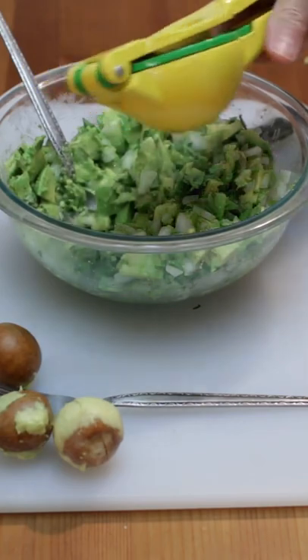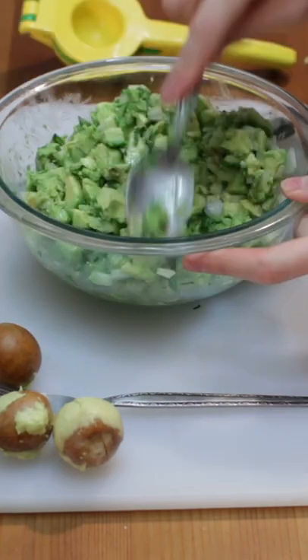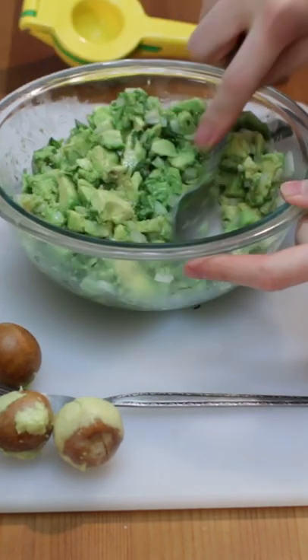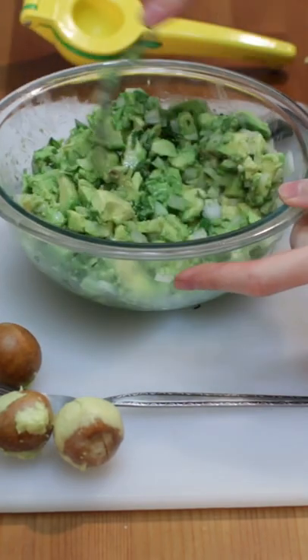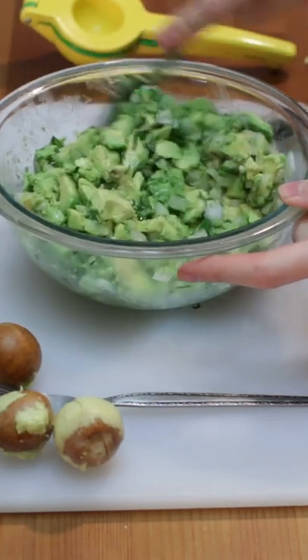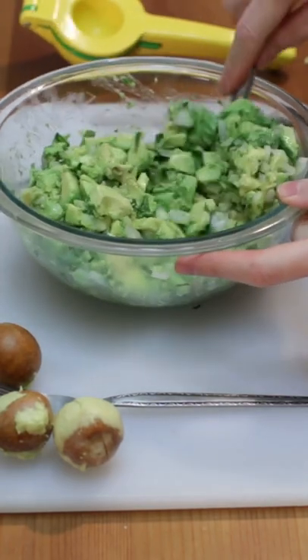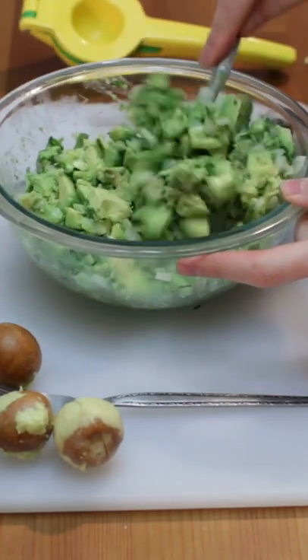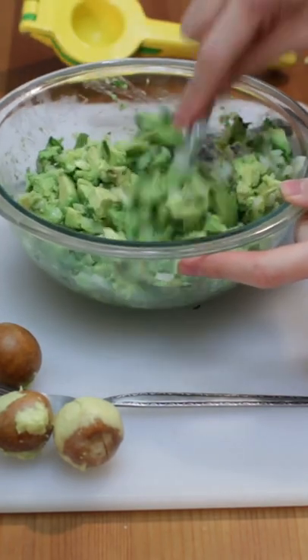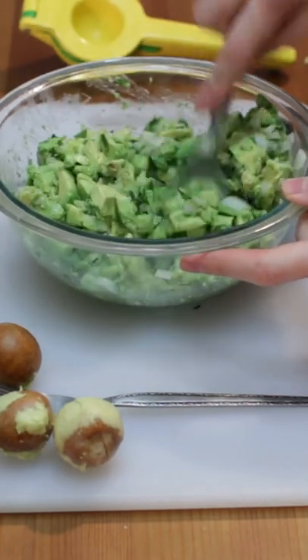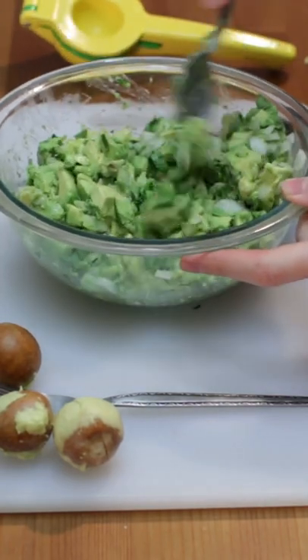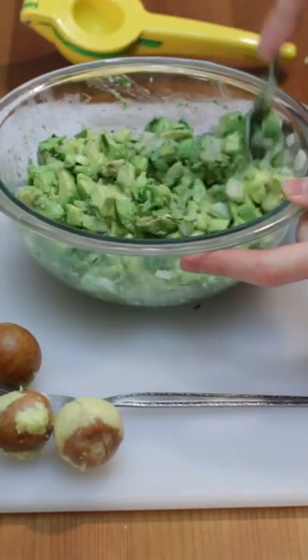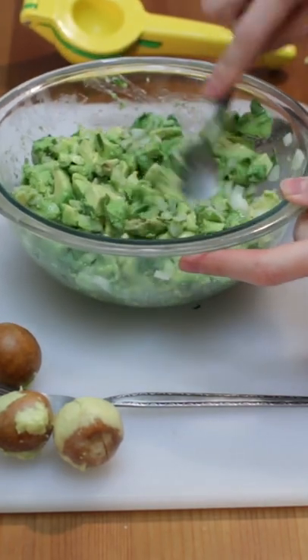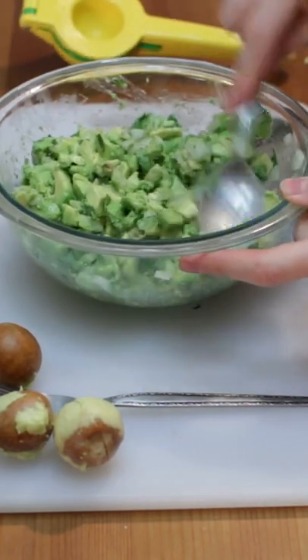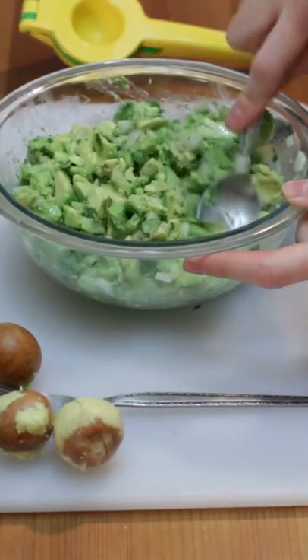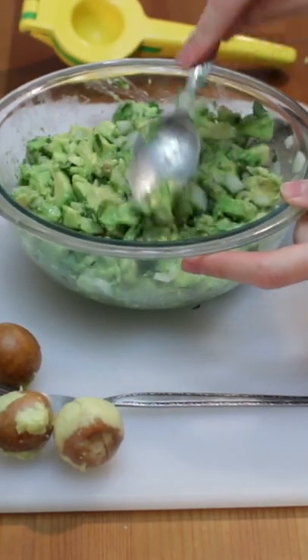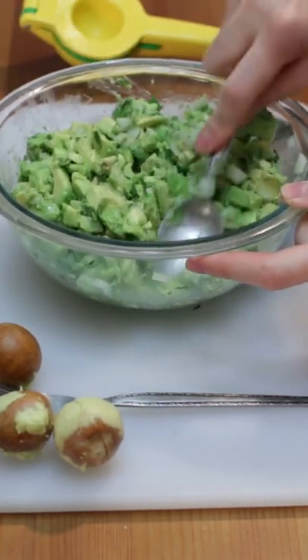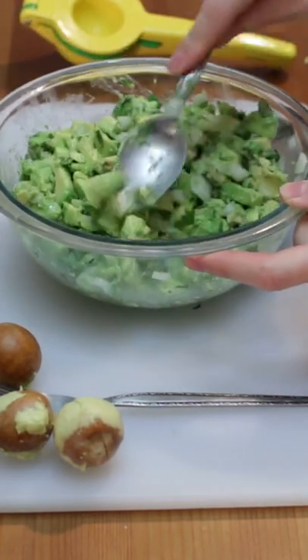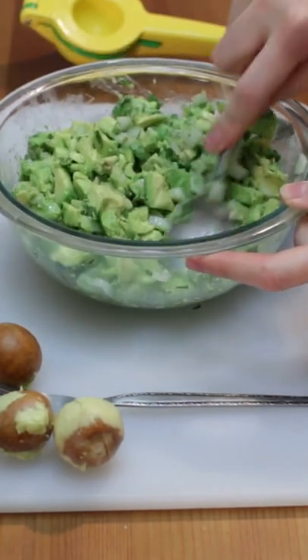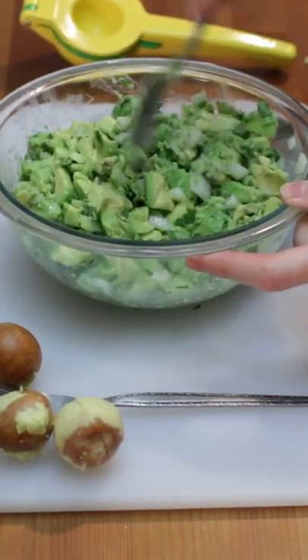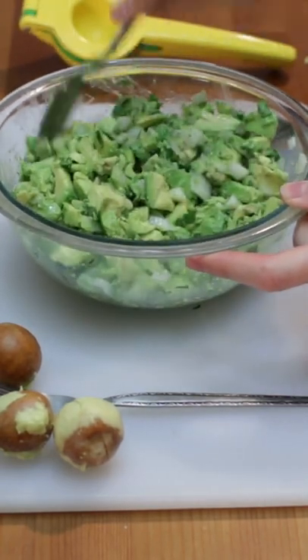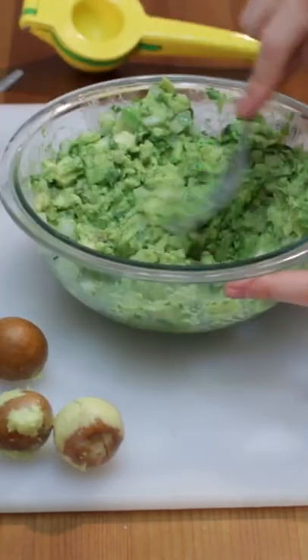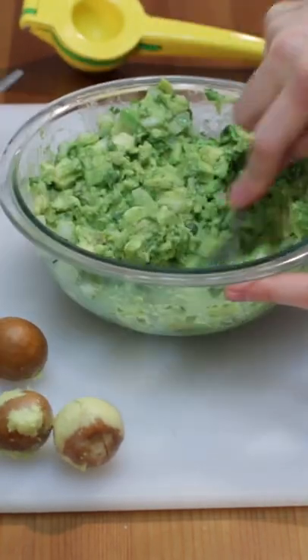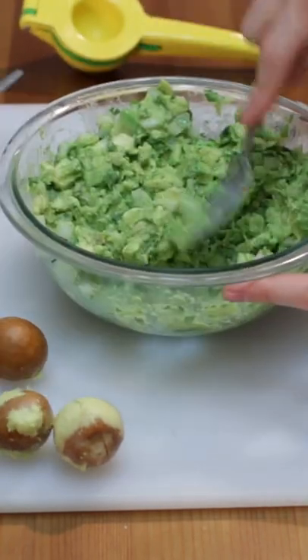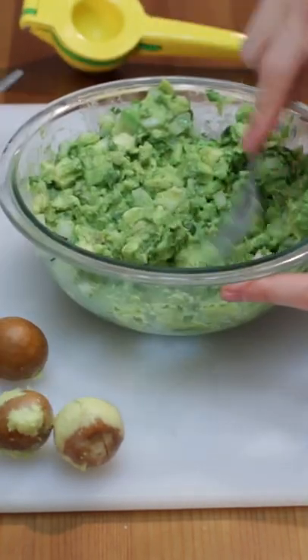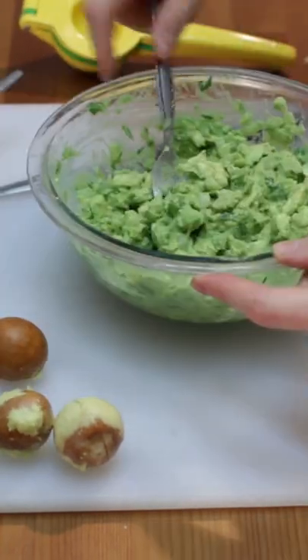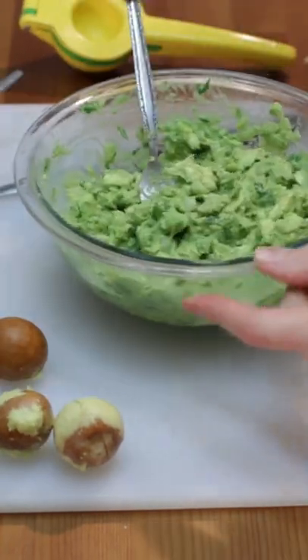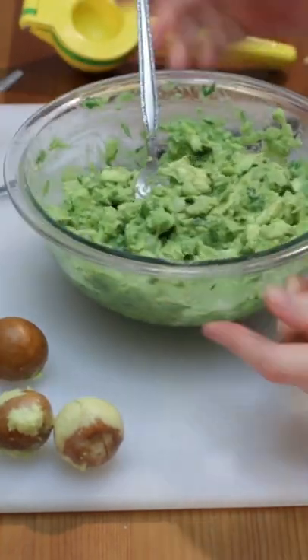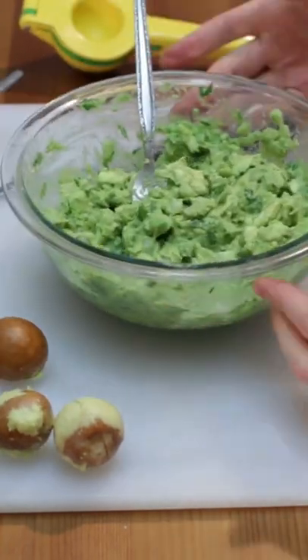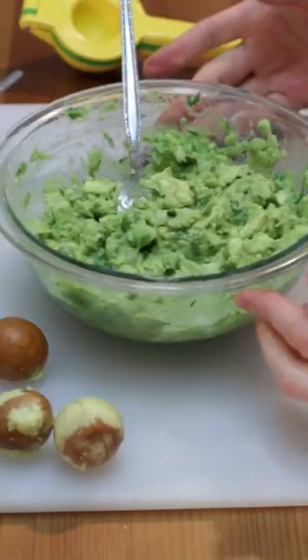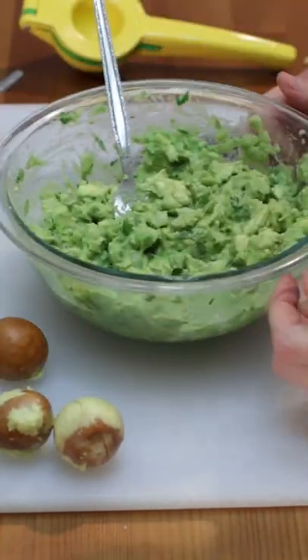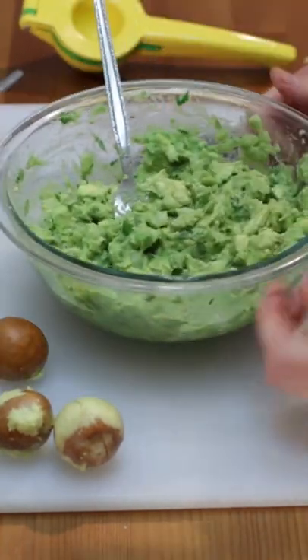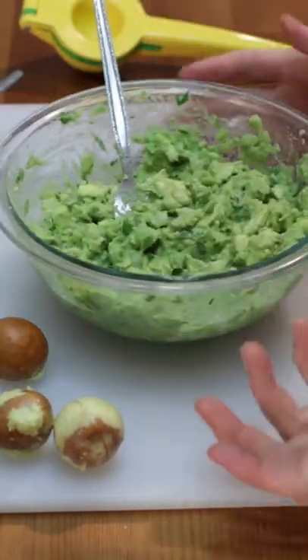If you like it super smooth, use a food processor. Give it a taste and add more seasonings as desired.